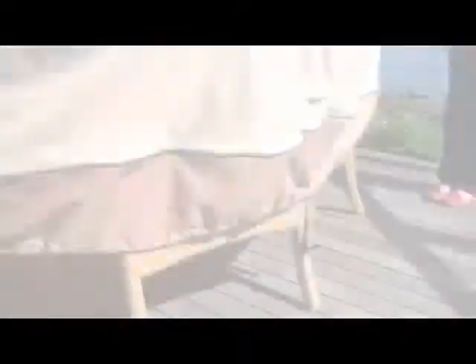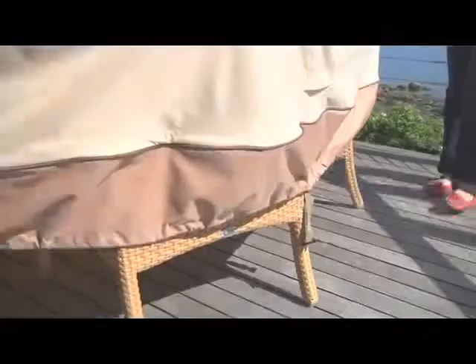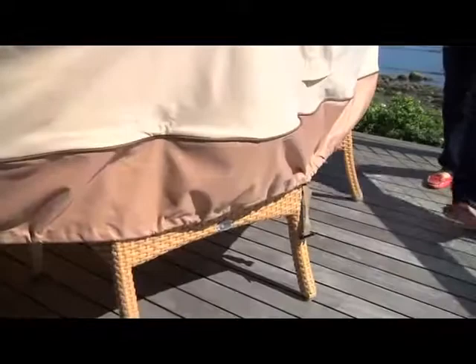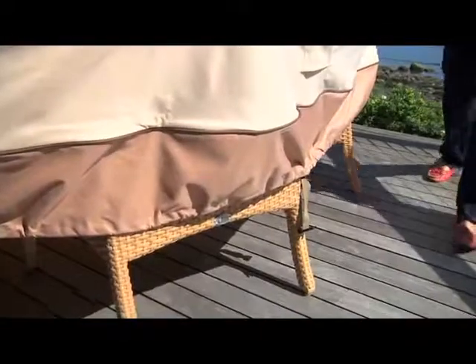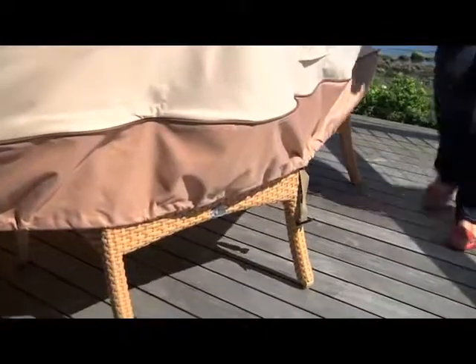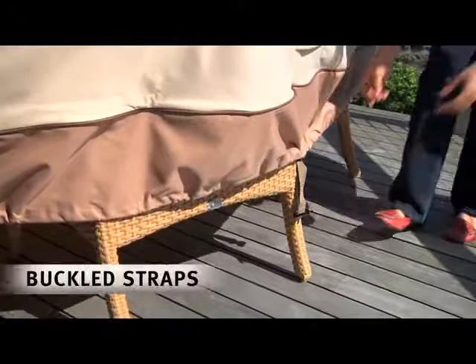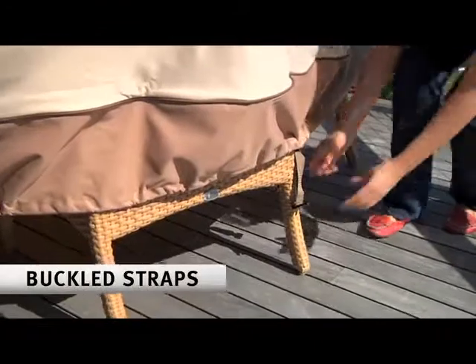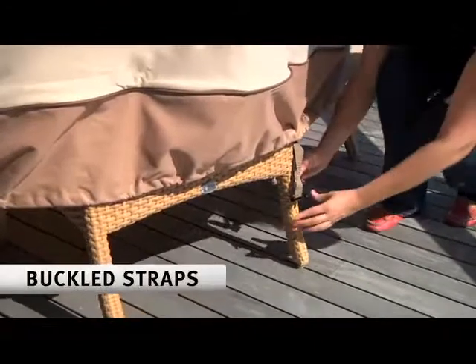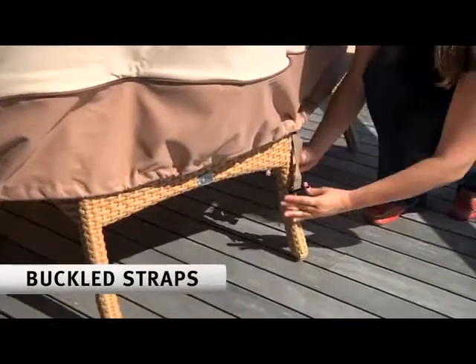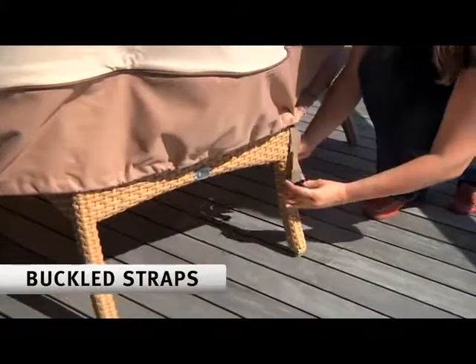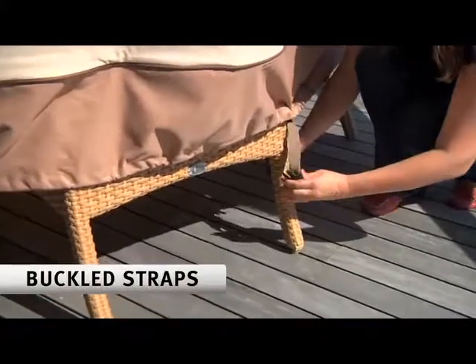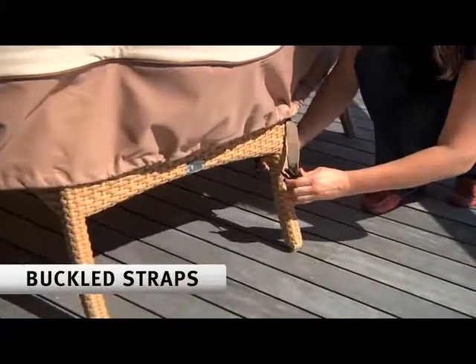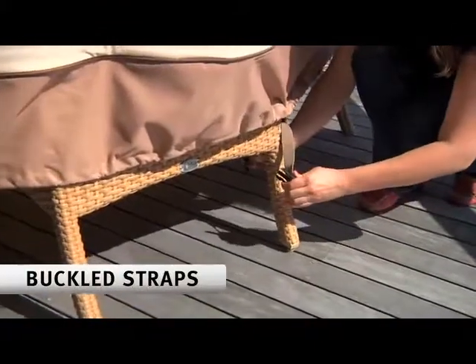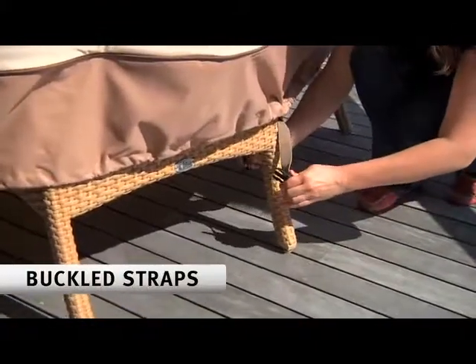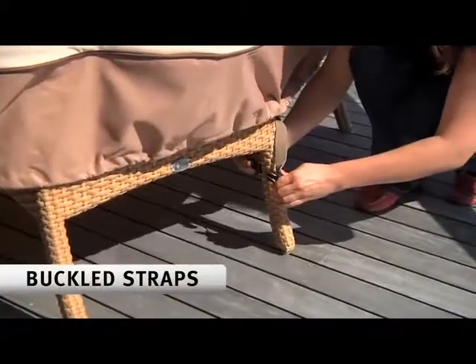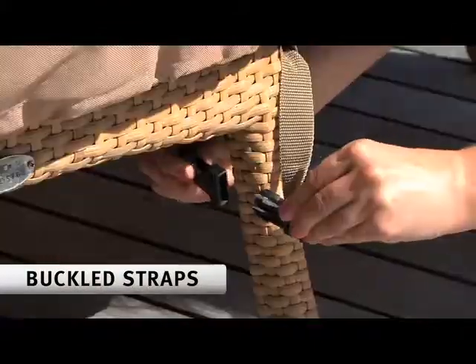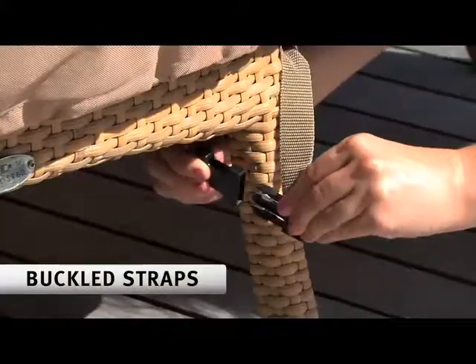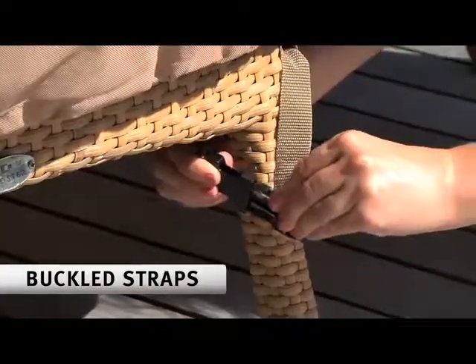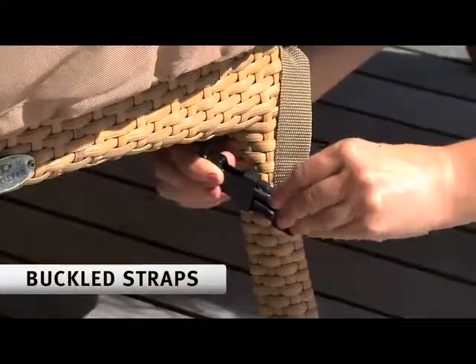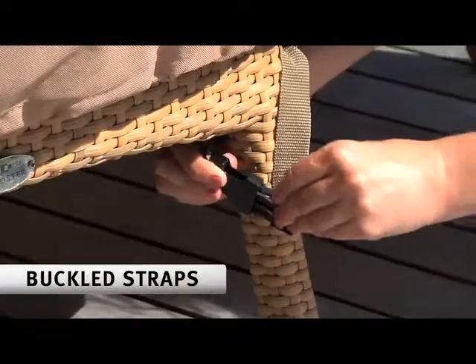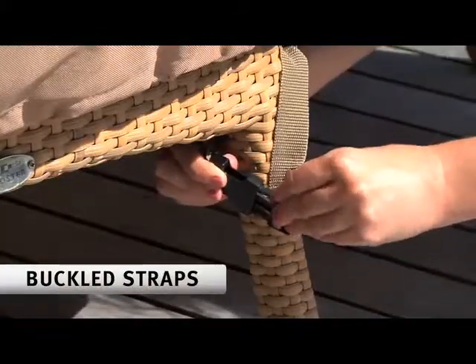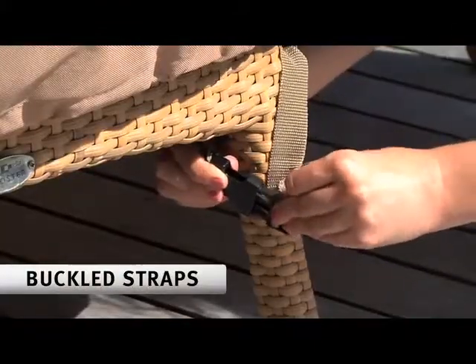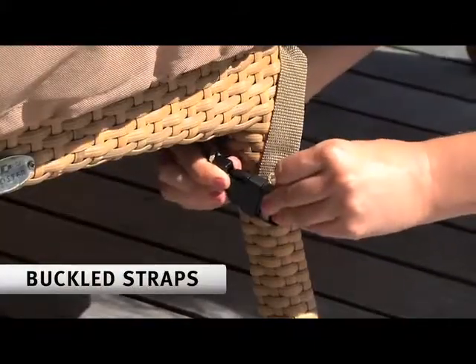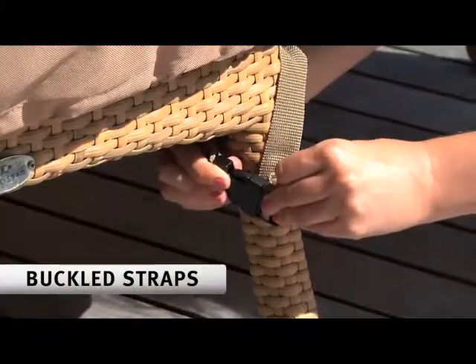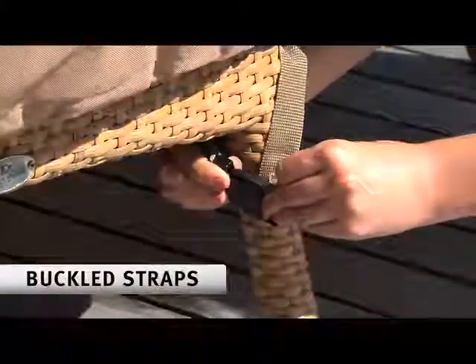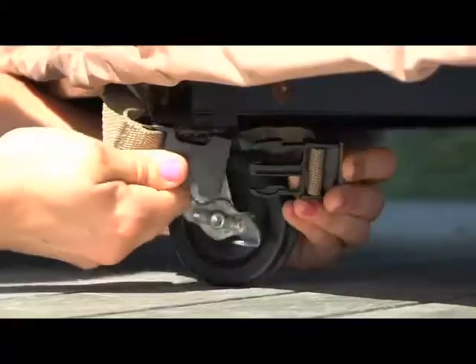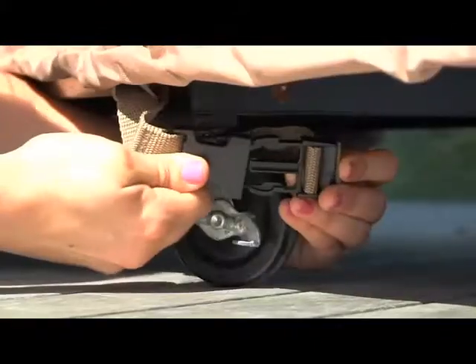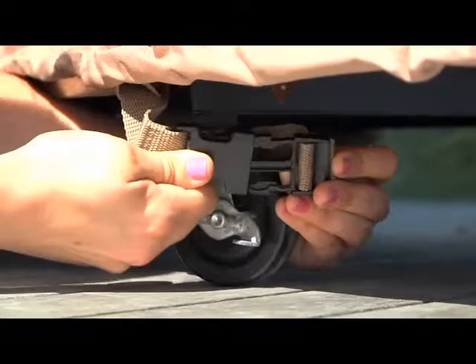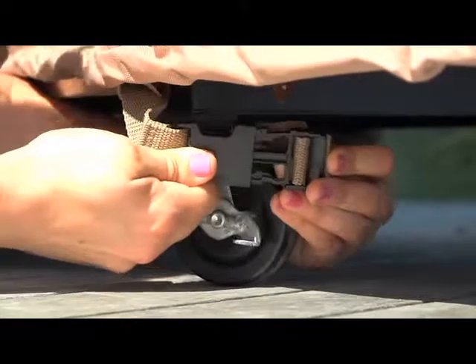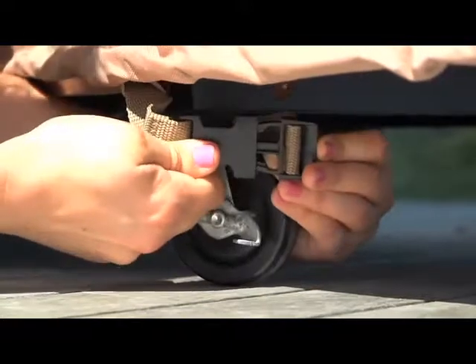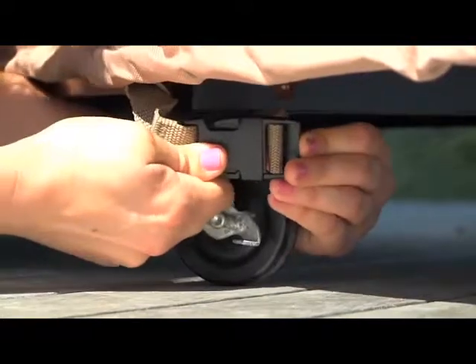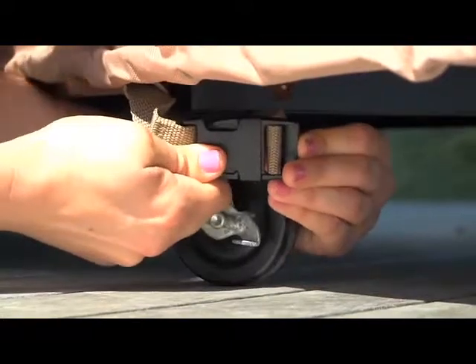To keep your cover from blowing away in heavy winds, just use the included buckled straps to secure the cover to the legs or casters.